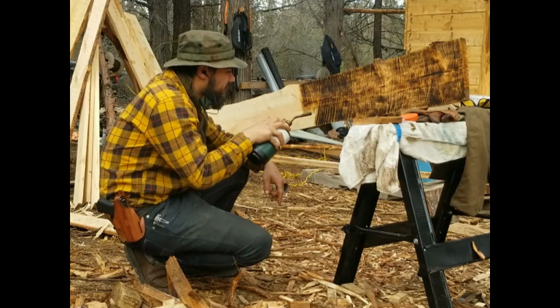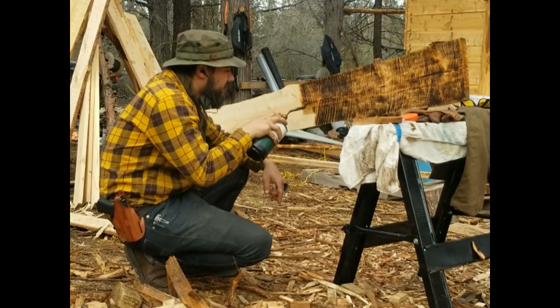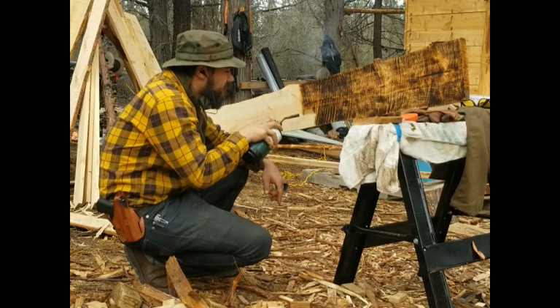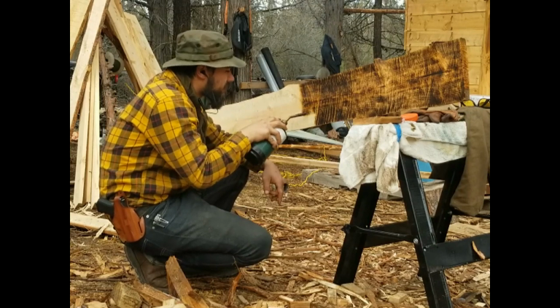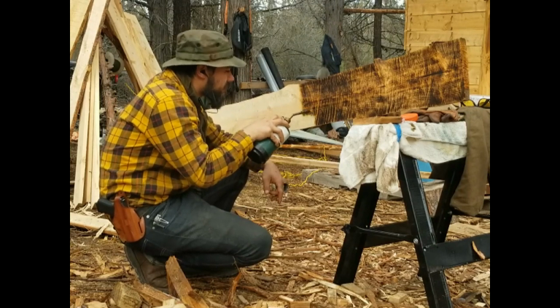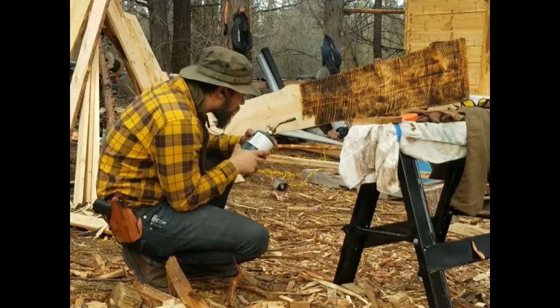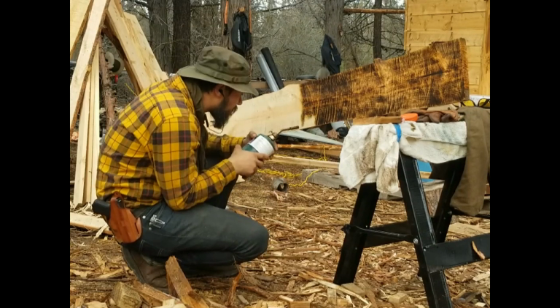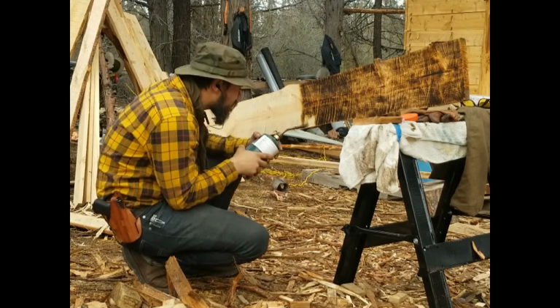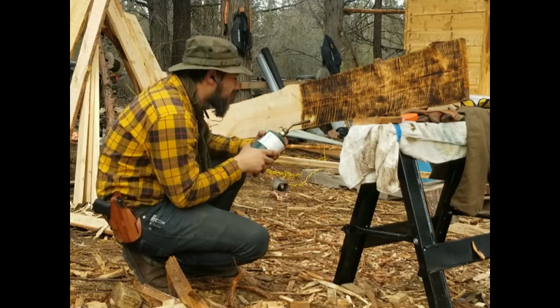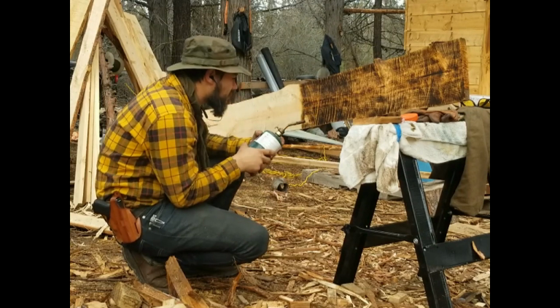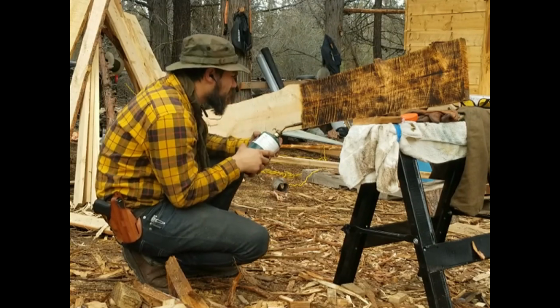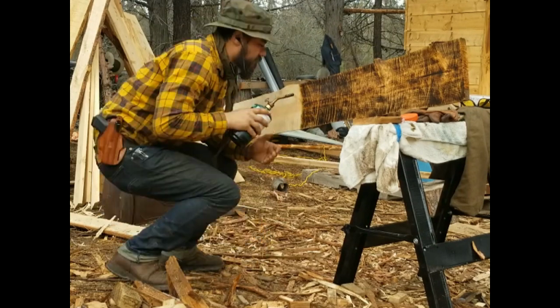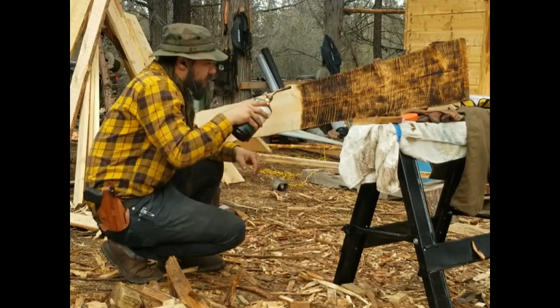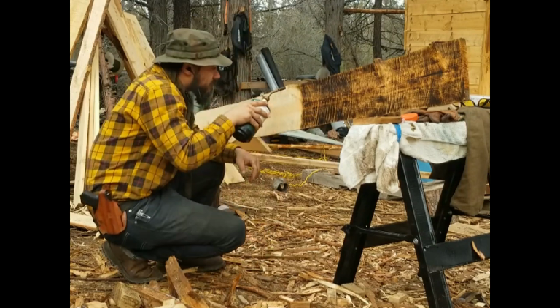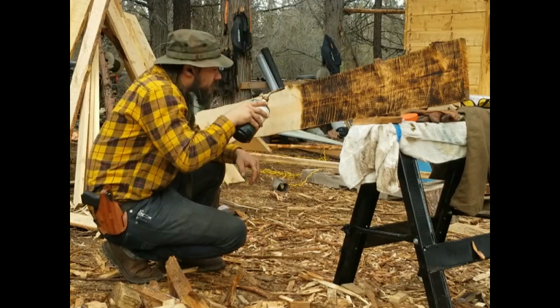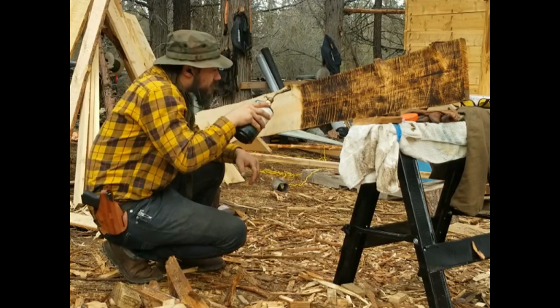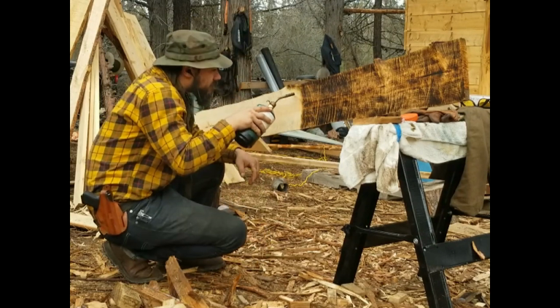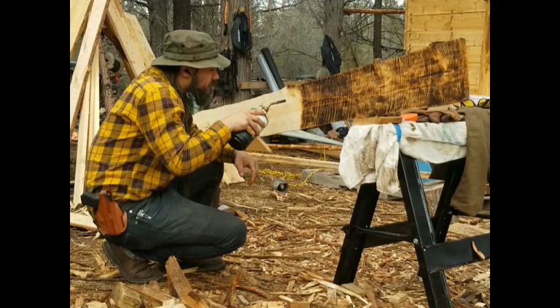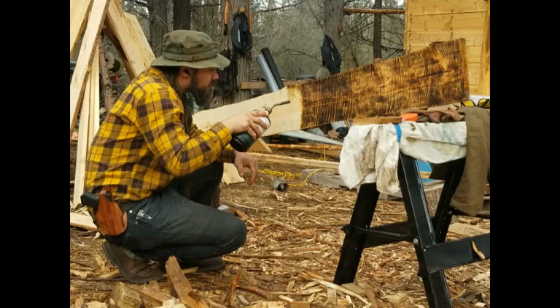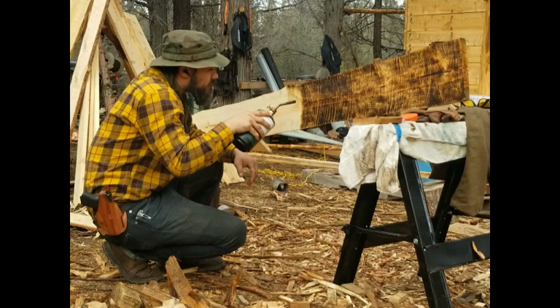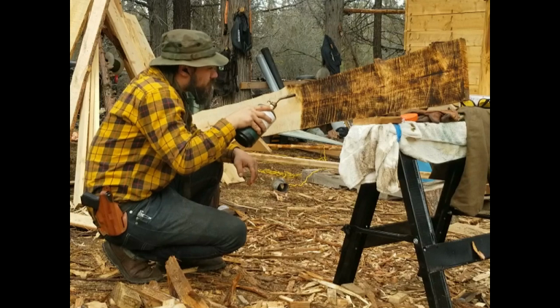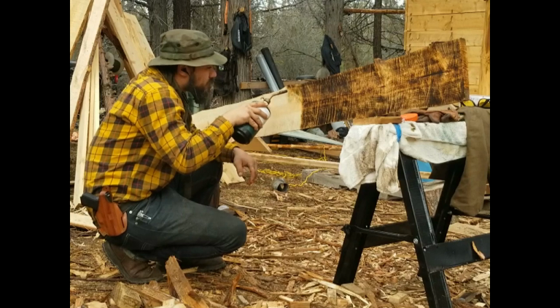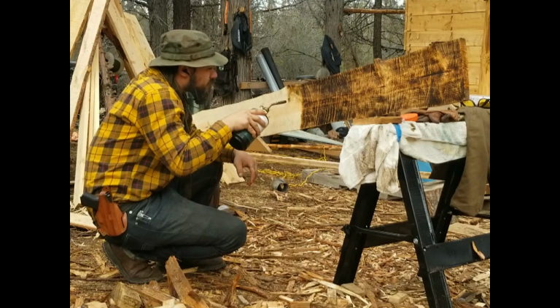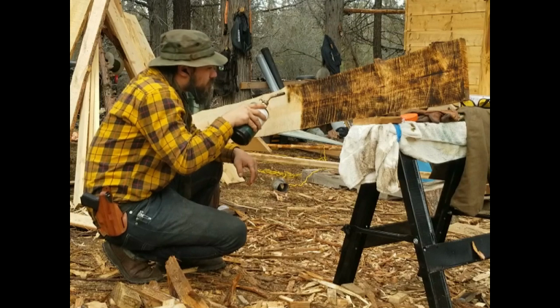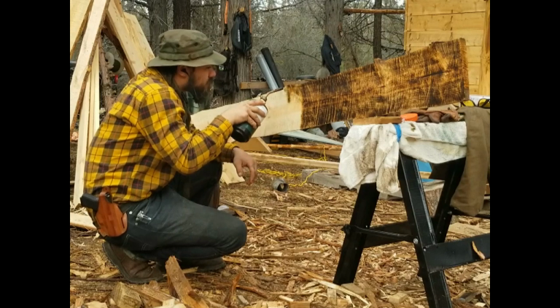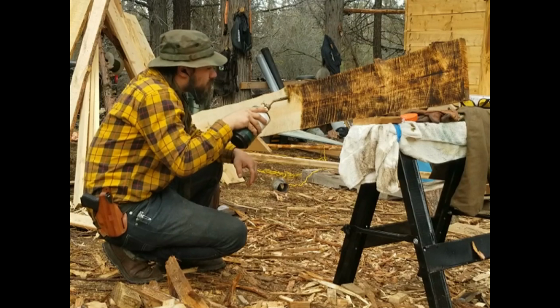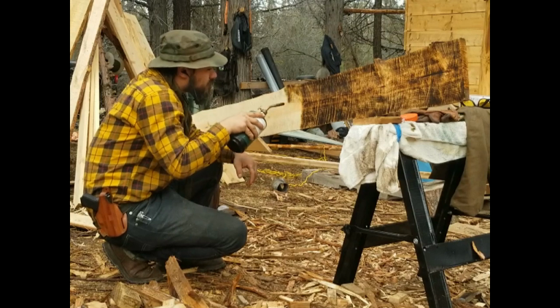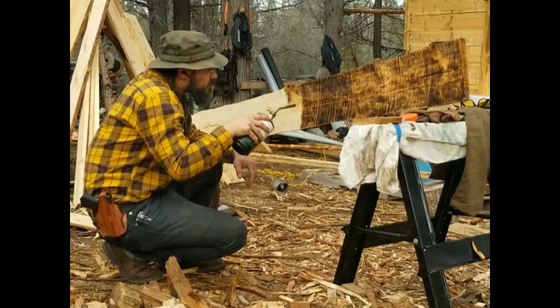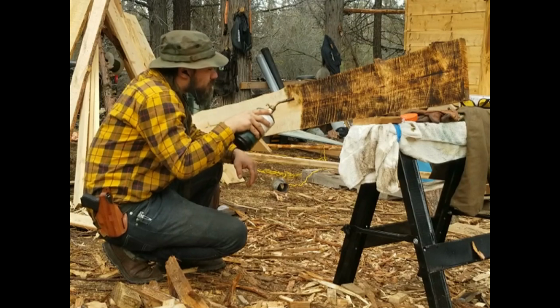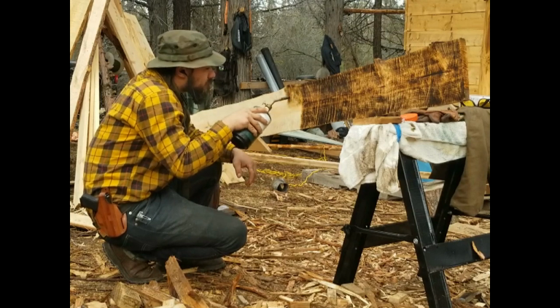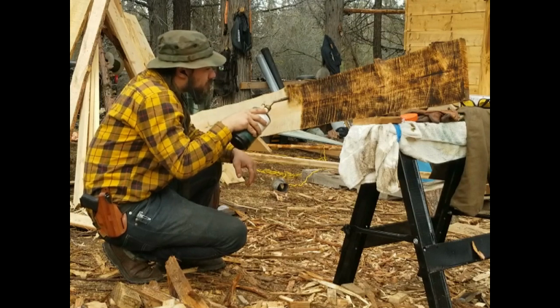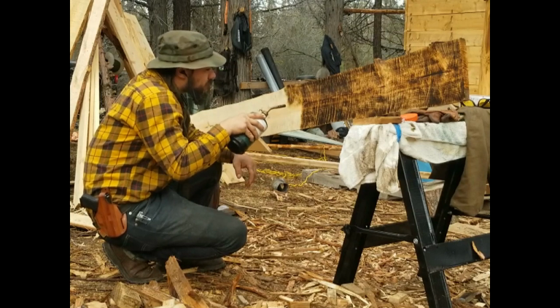A good friend of mine that lives off-grid rather nearby turned me on to this idea — it's something the old timers used to use on their old cabins.